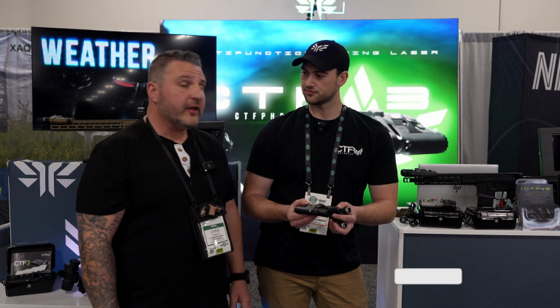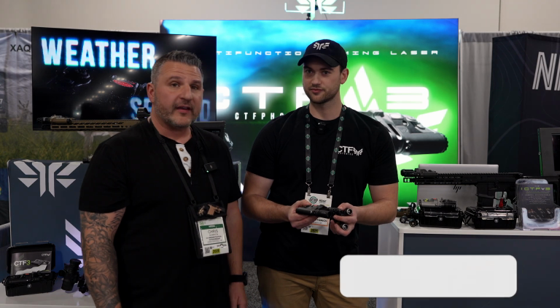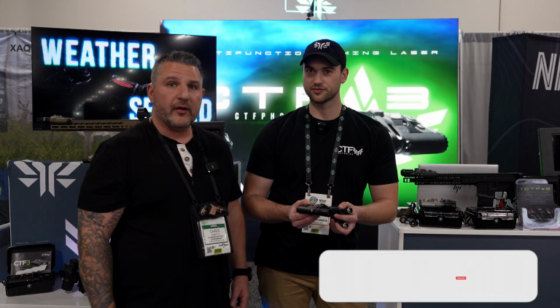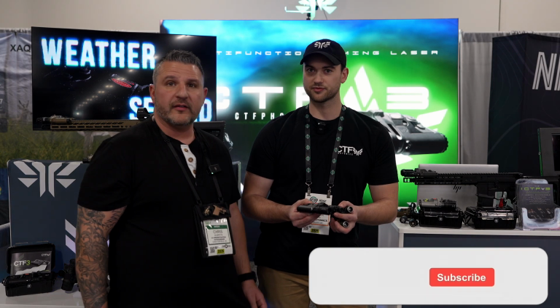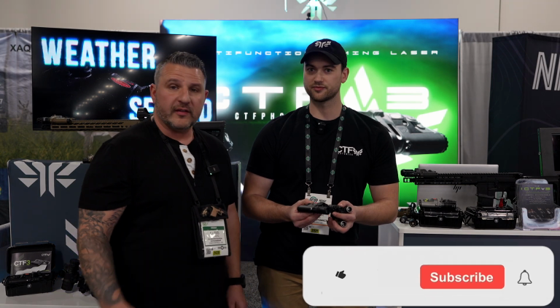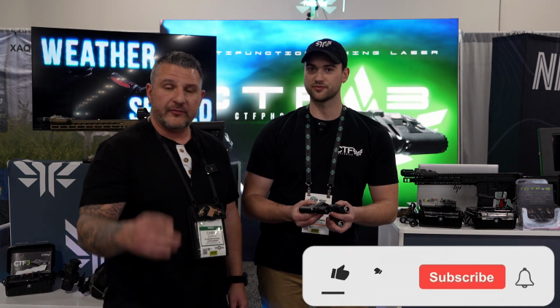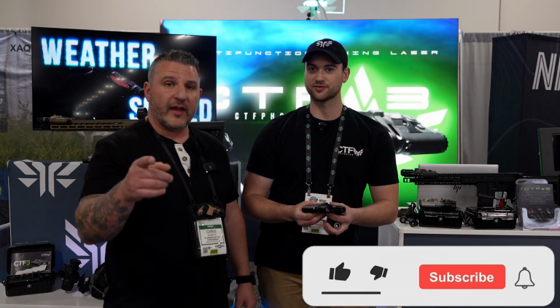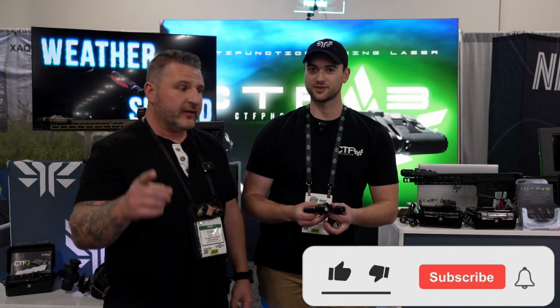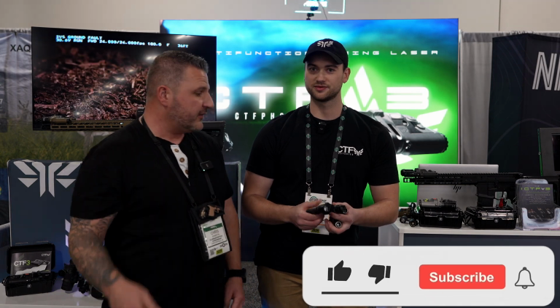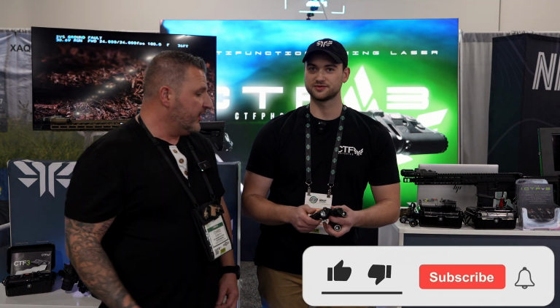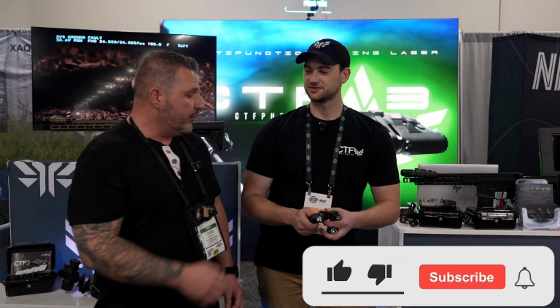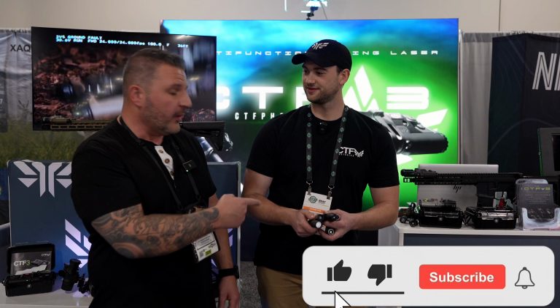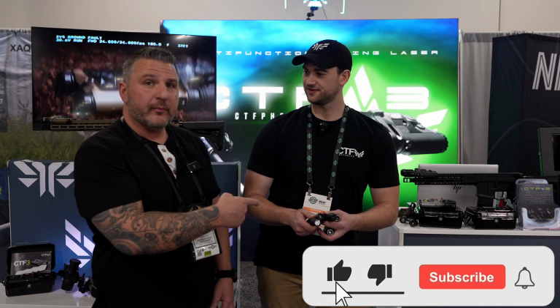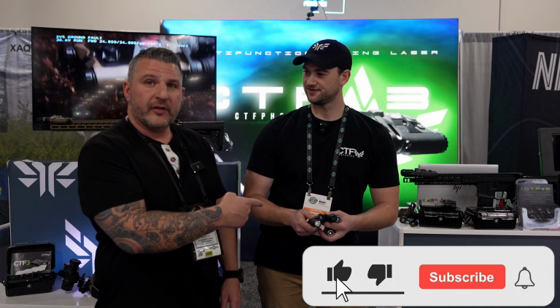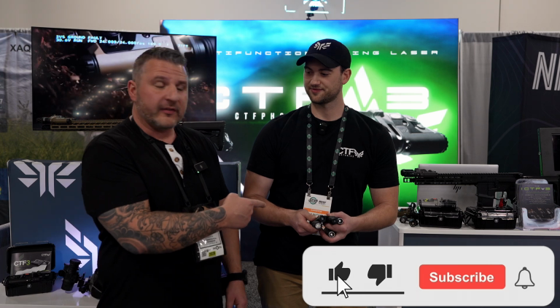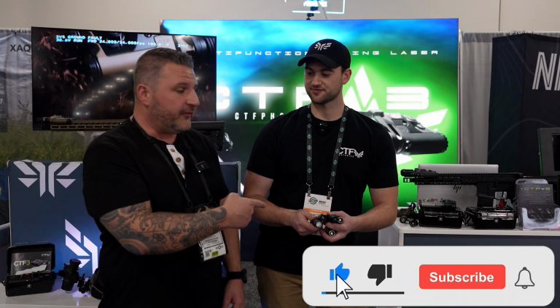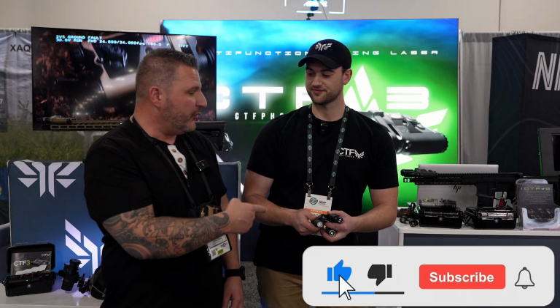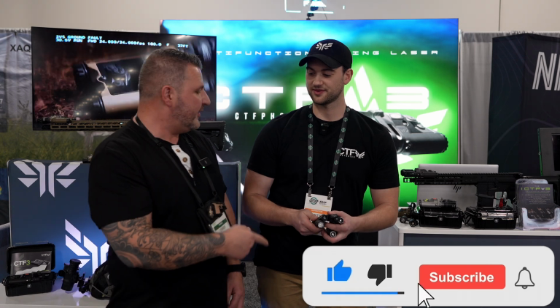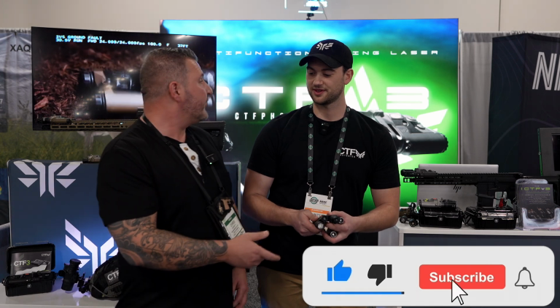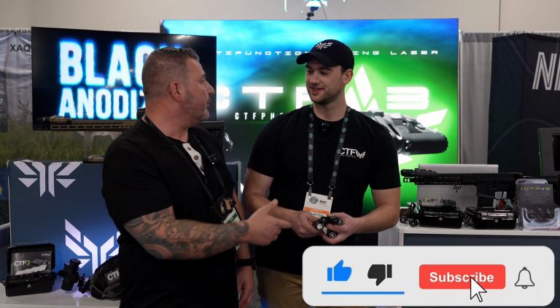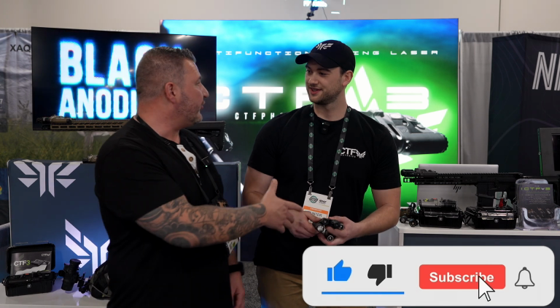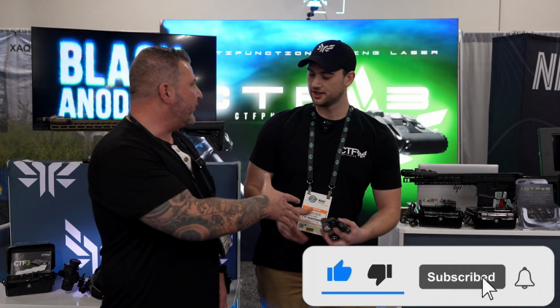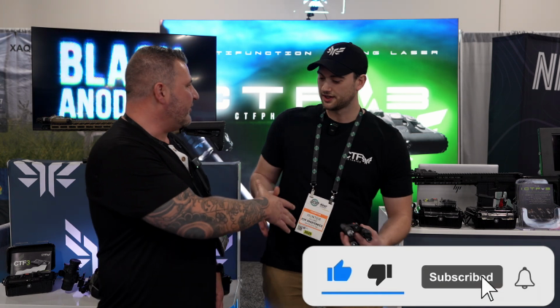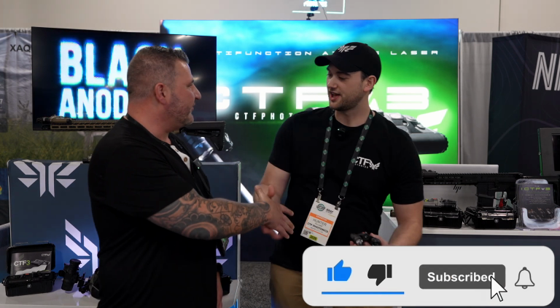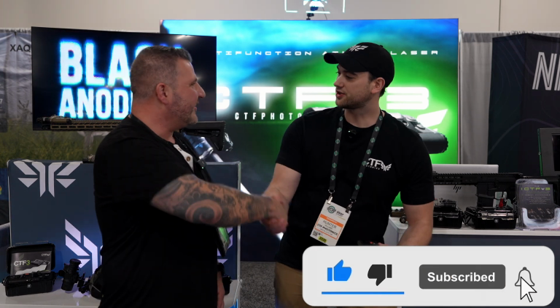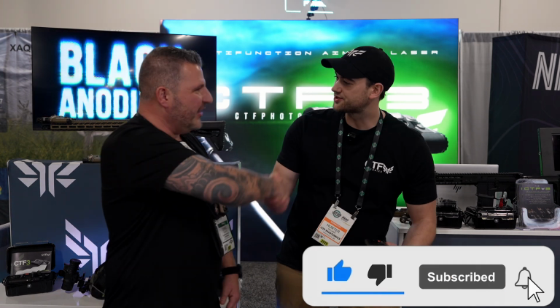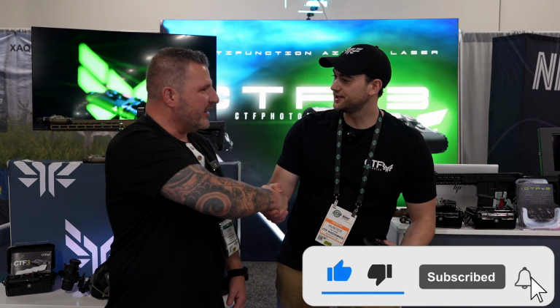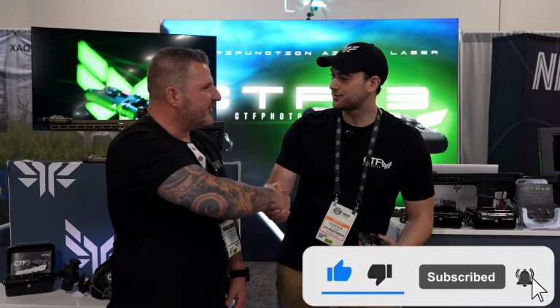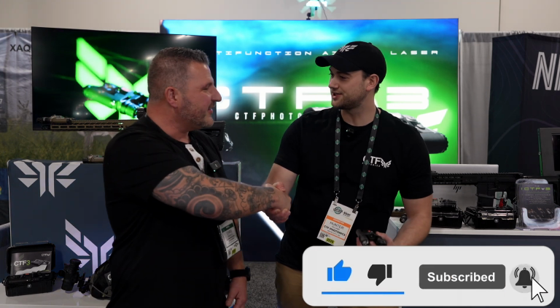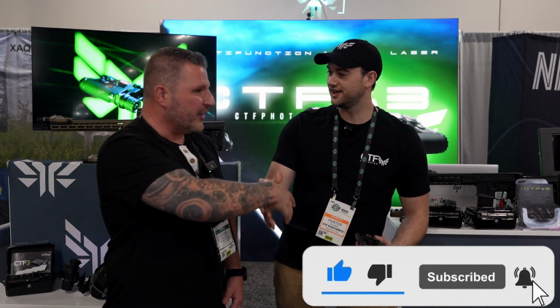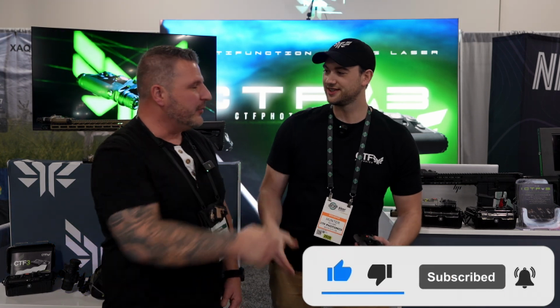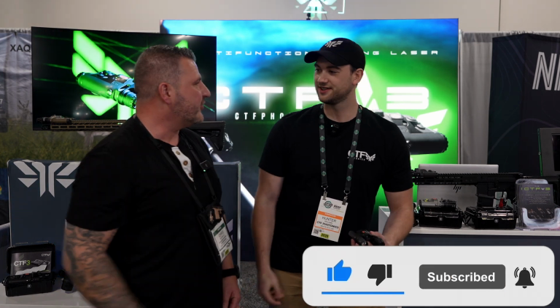Check out CTF Photonics and pick yourself up one. Hunter, appreciate your time. Thank you, Chris — really appreciate it.